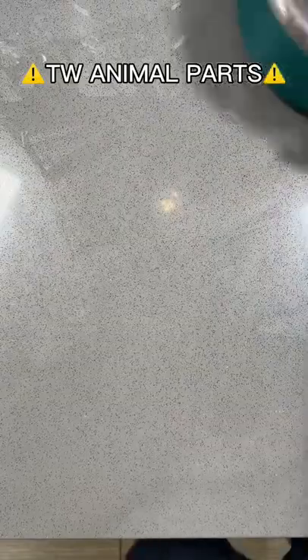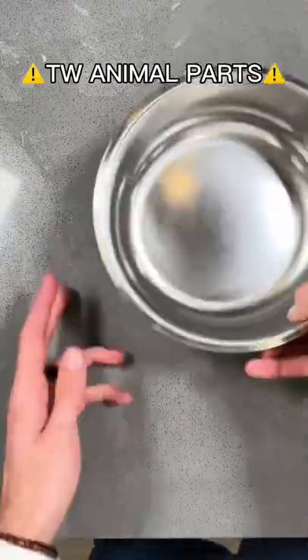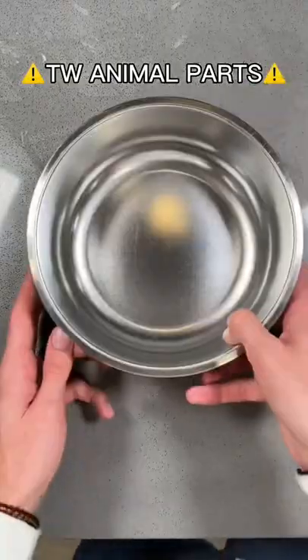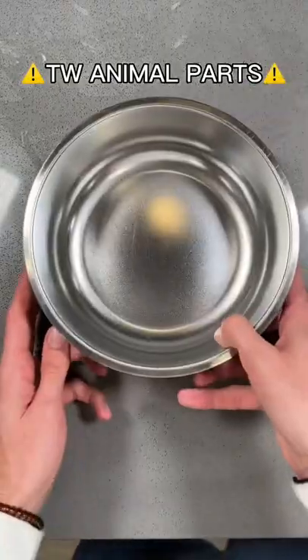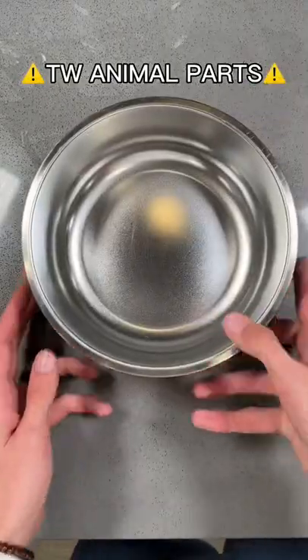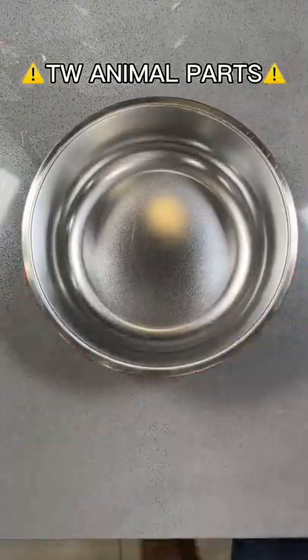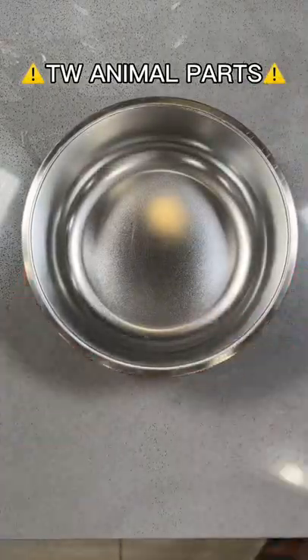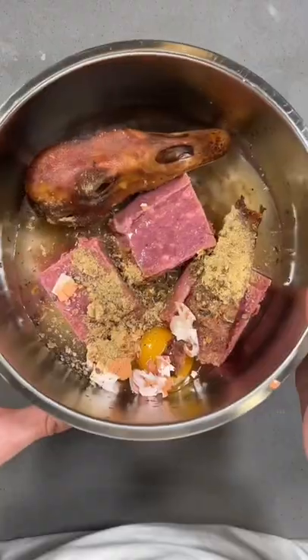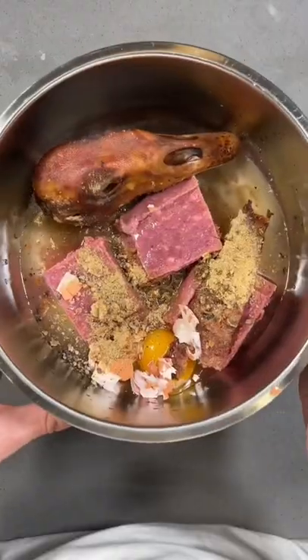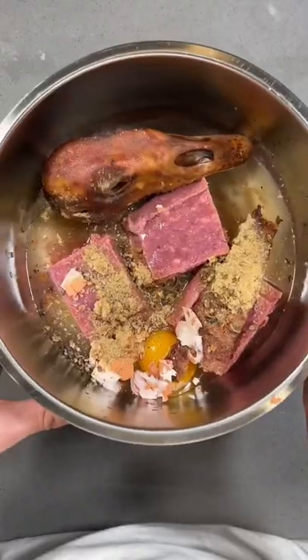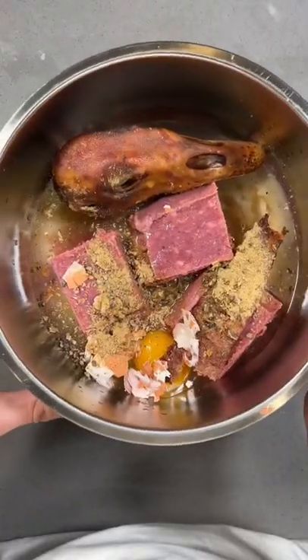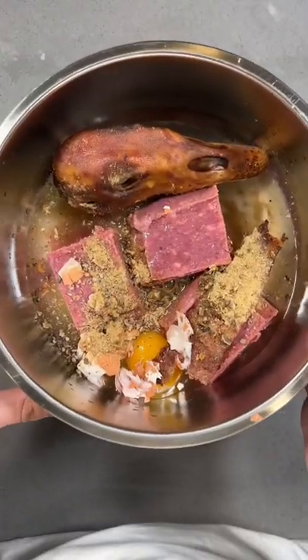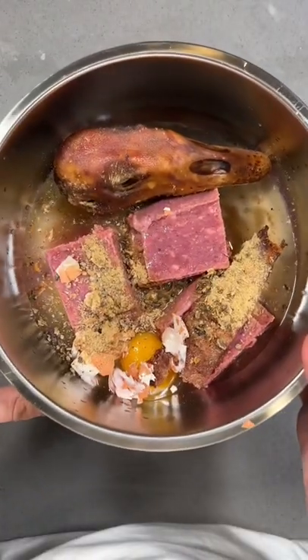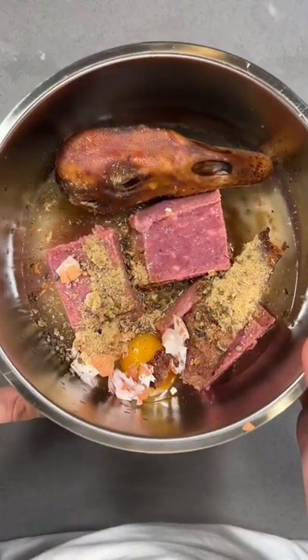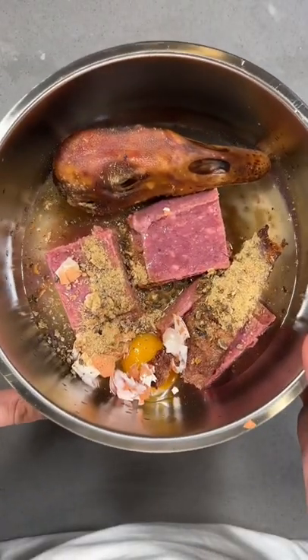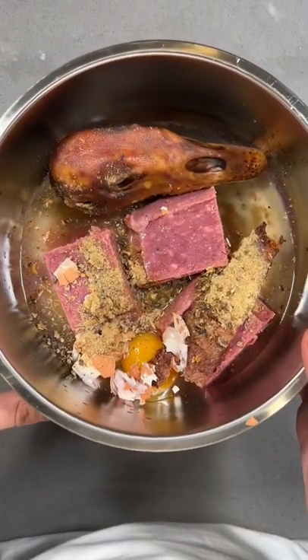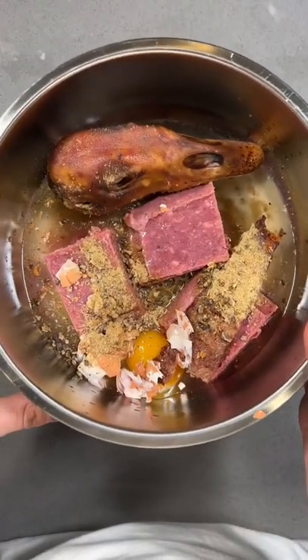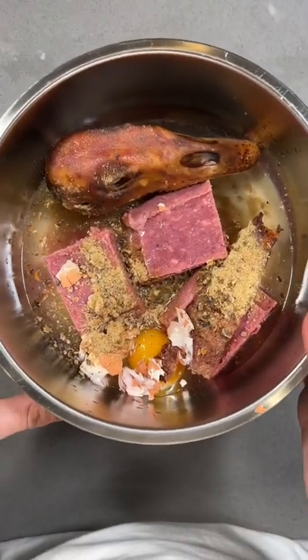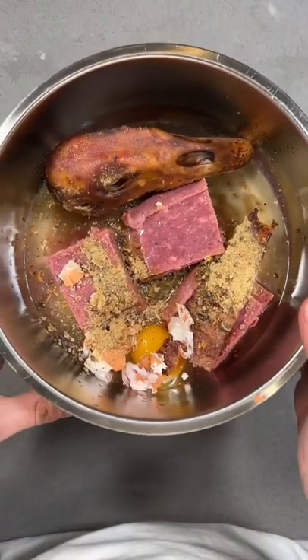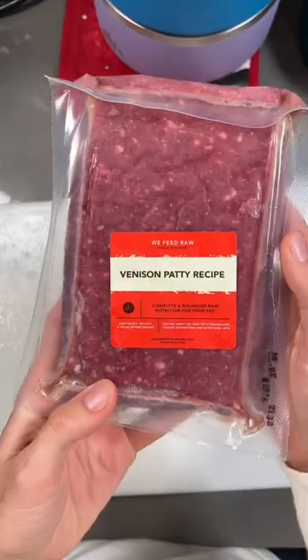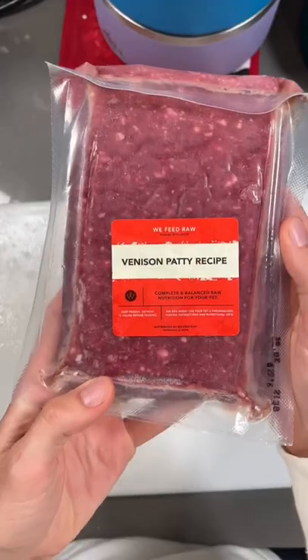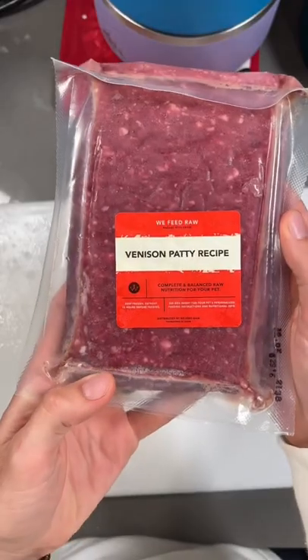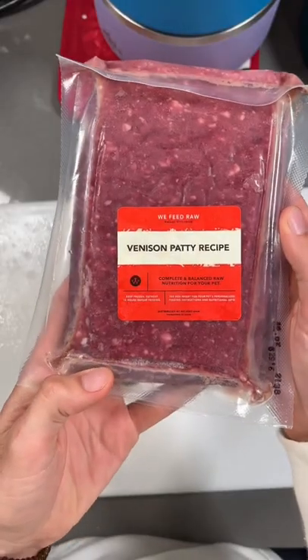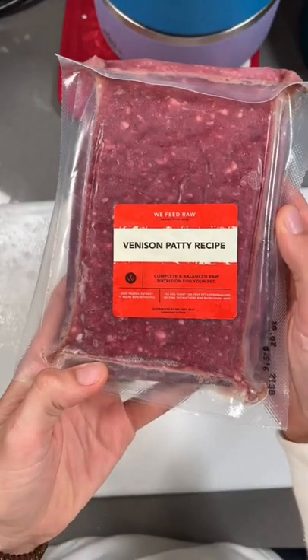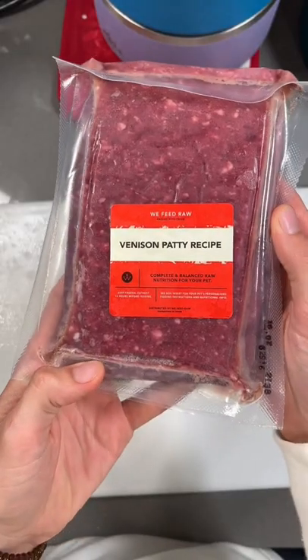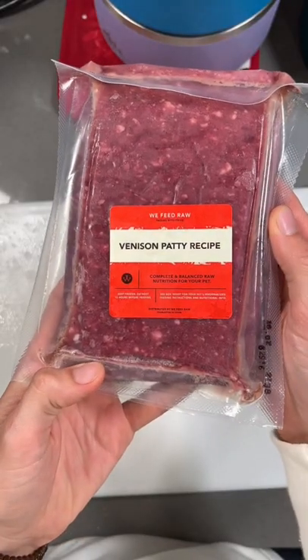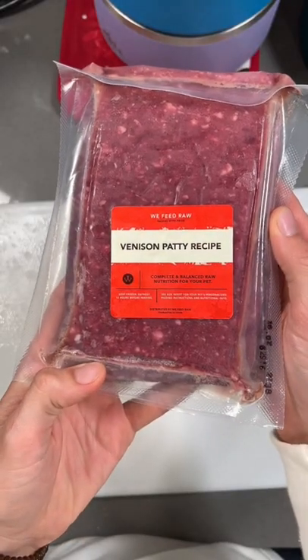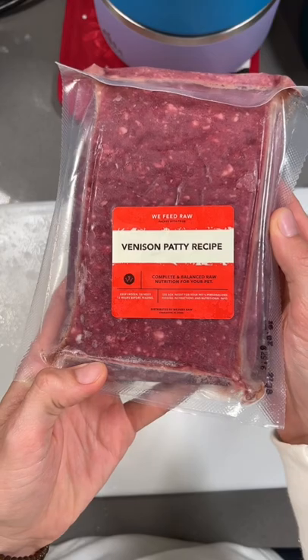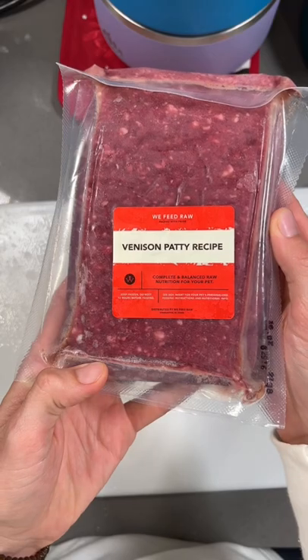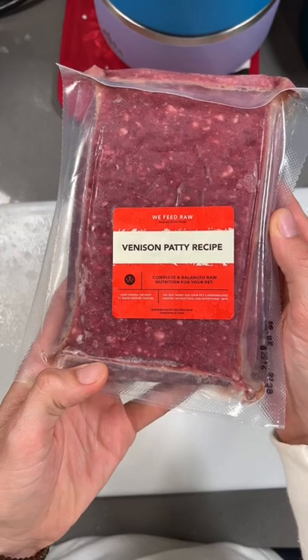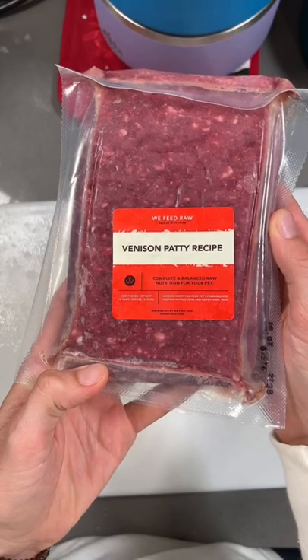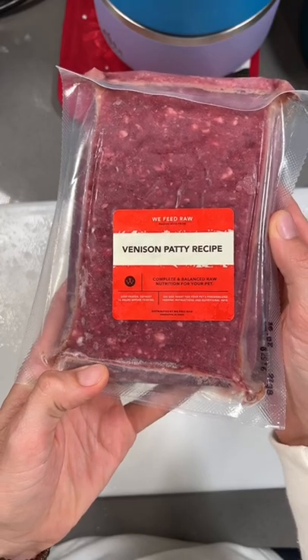Welcome to Meal Prep Monday, the series where we show you what our dogs ate for dinner. Today, they're getting the venison recipe by We Feed Raw.